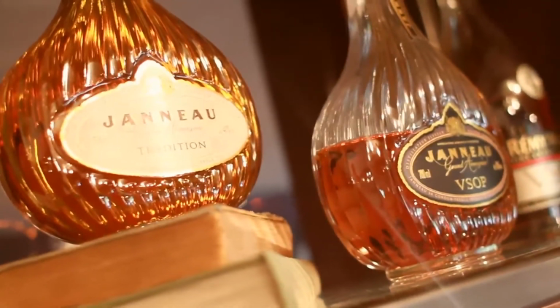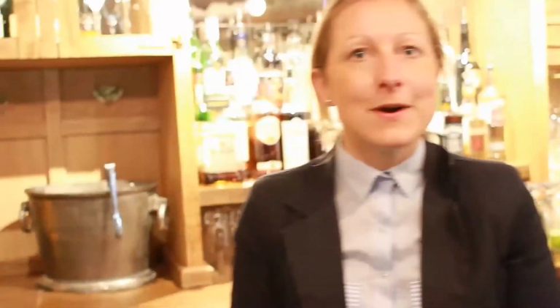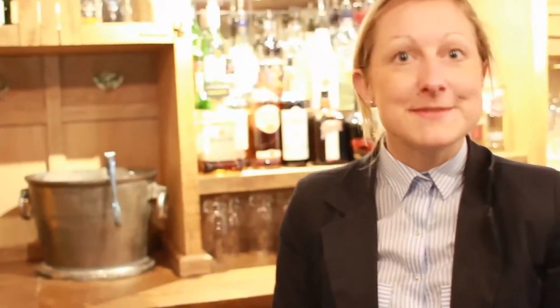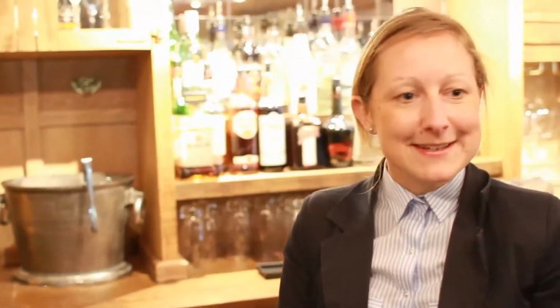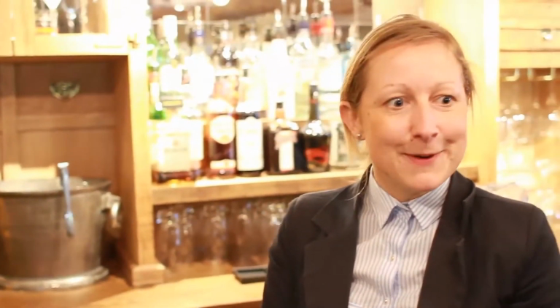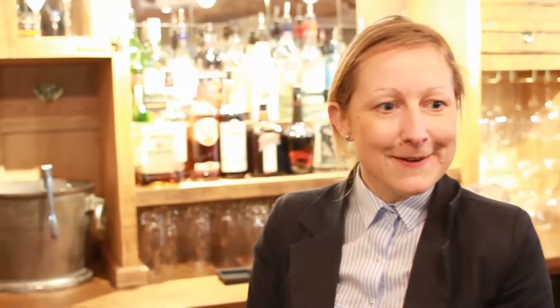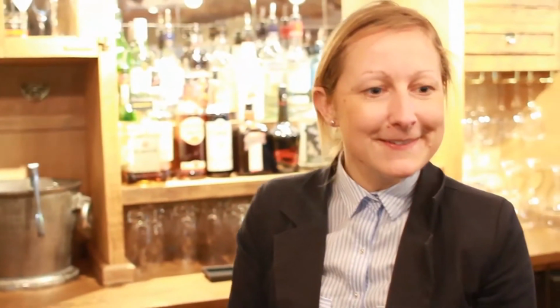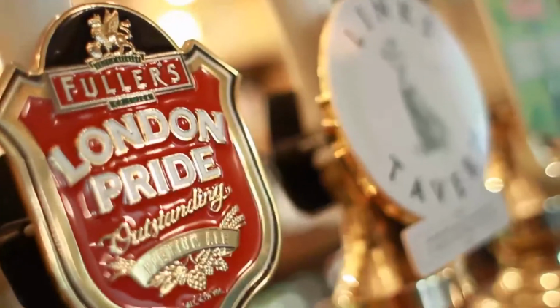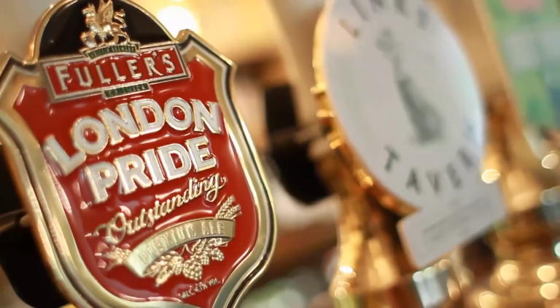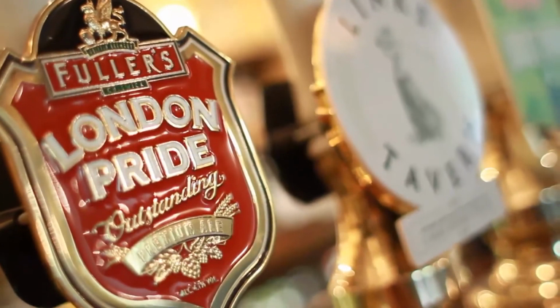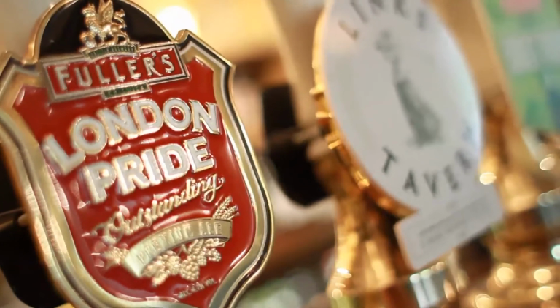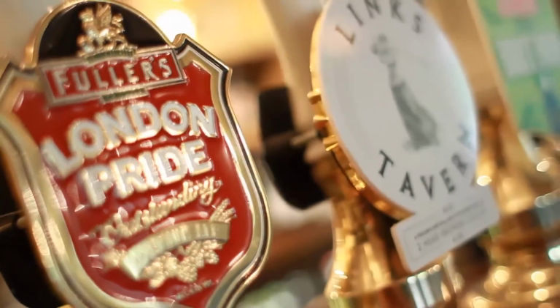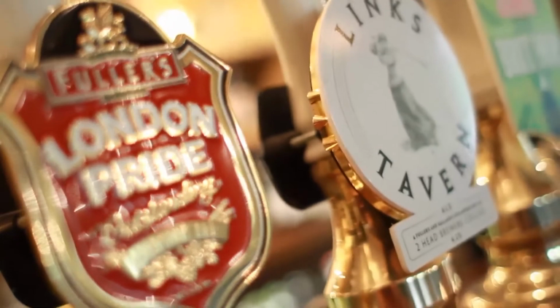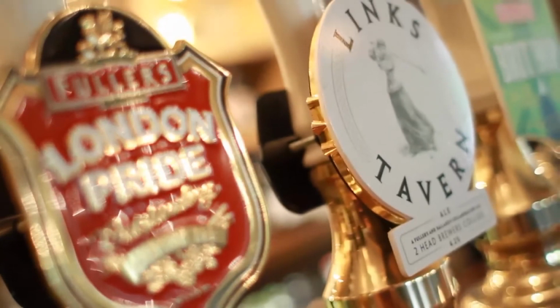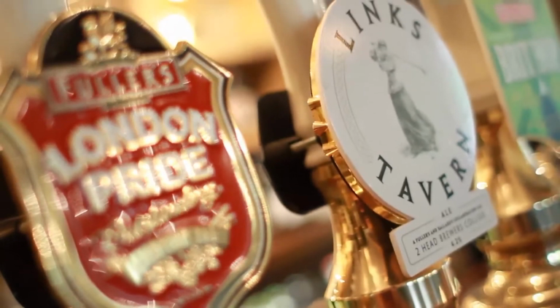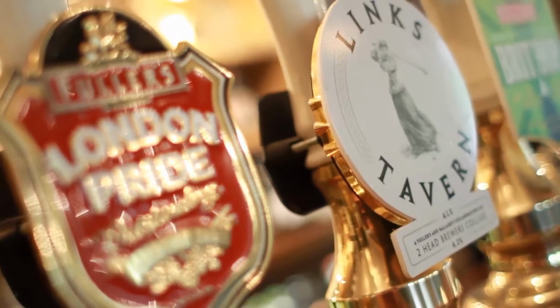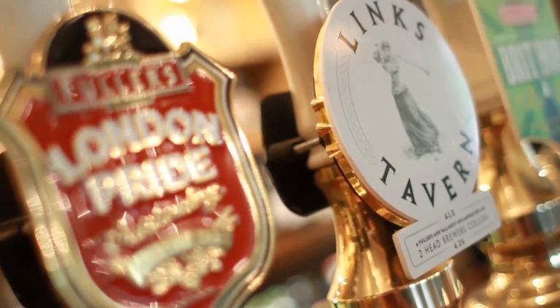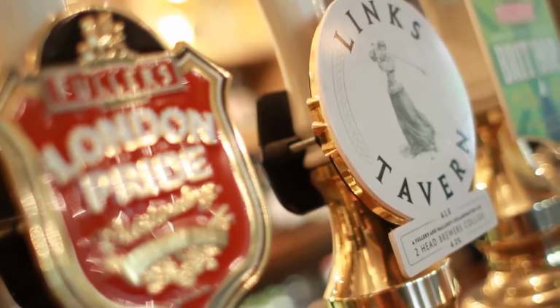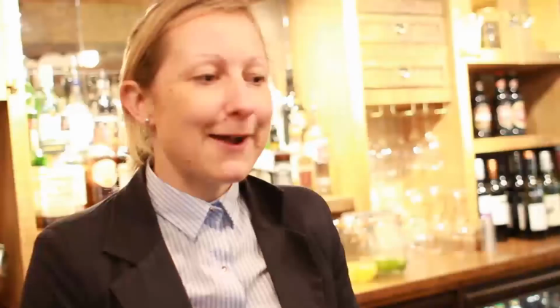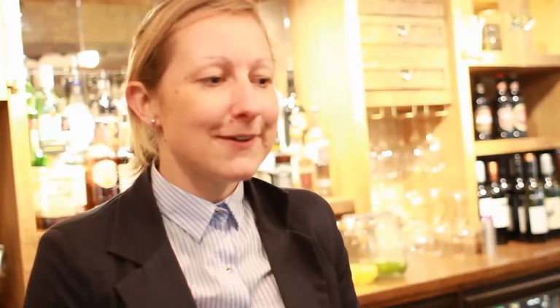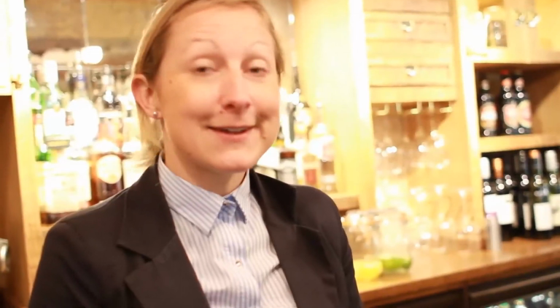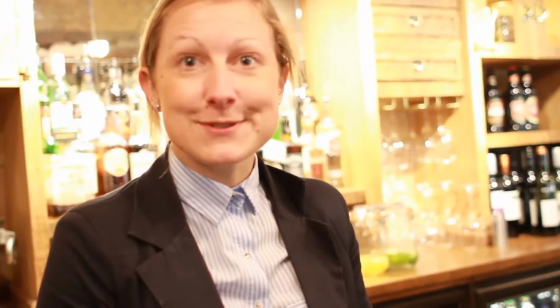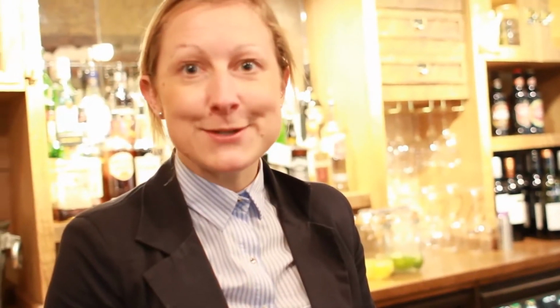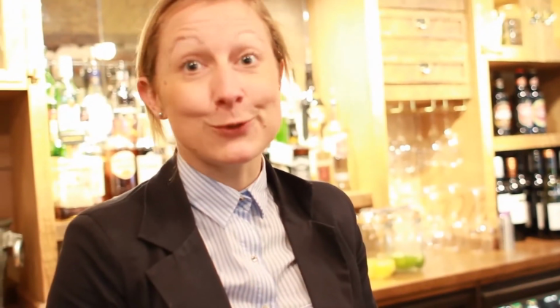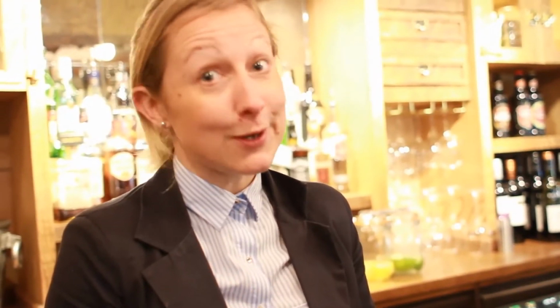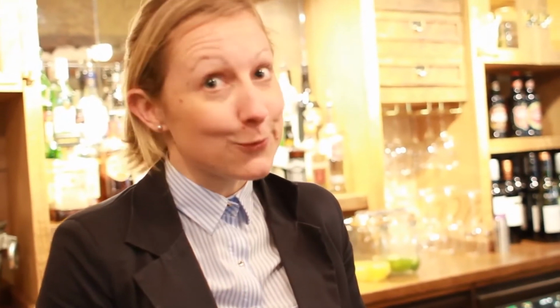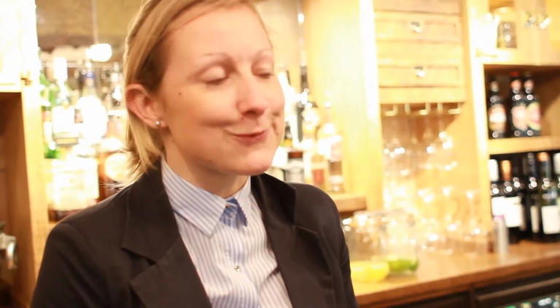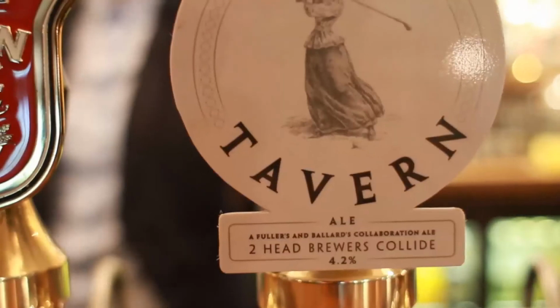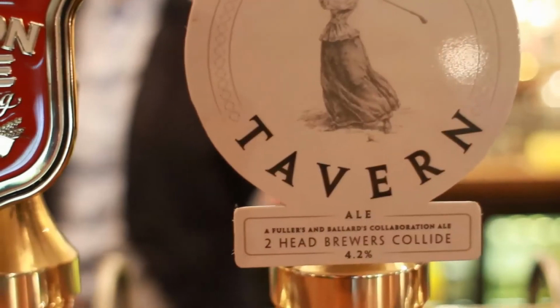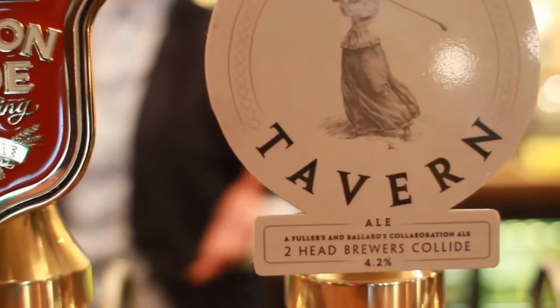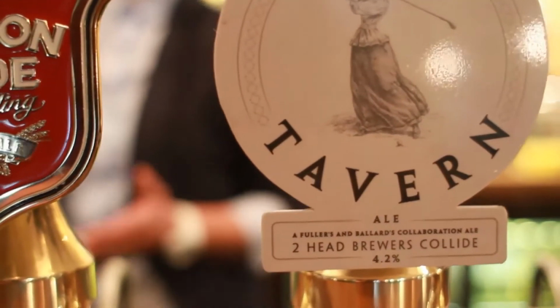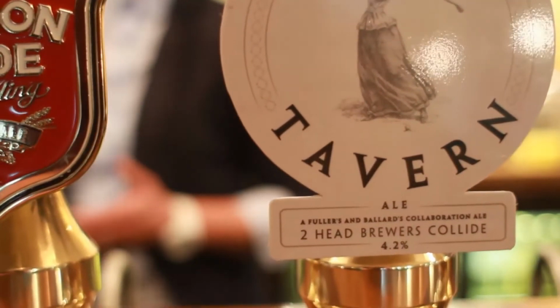Welcome to the Lynx bar. You can see we've got four real ales, including our extra special, slightly controversial Lynx Tavern ale.